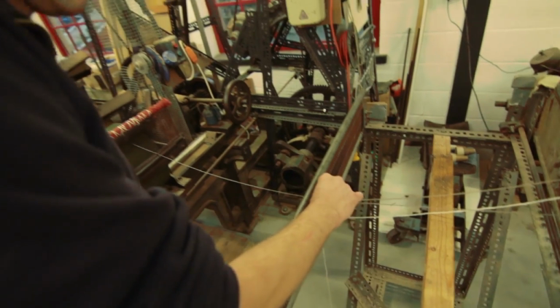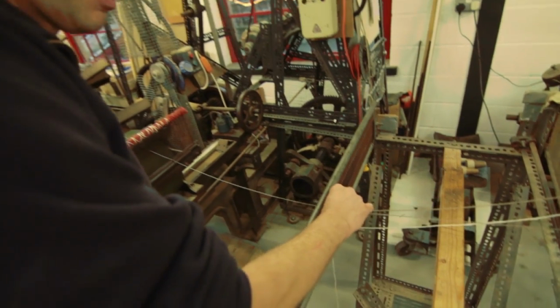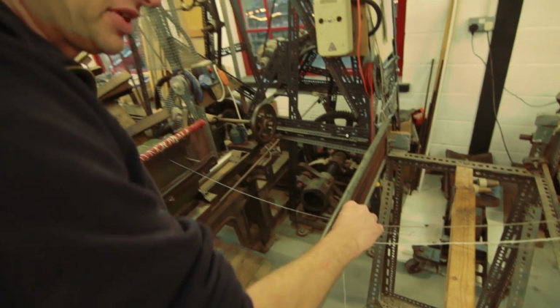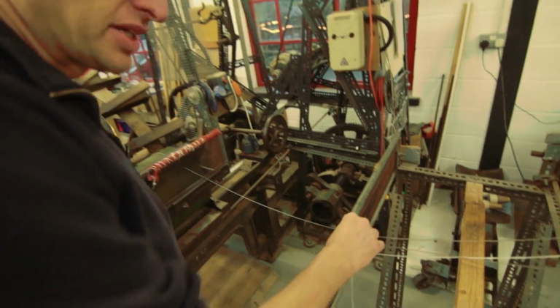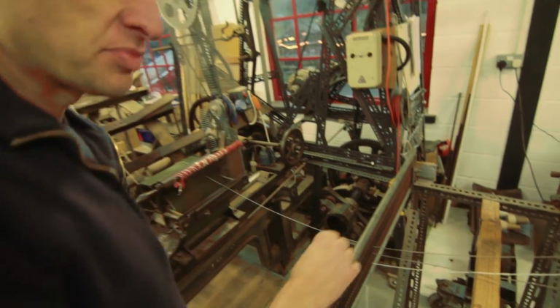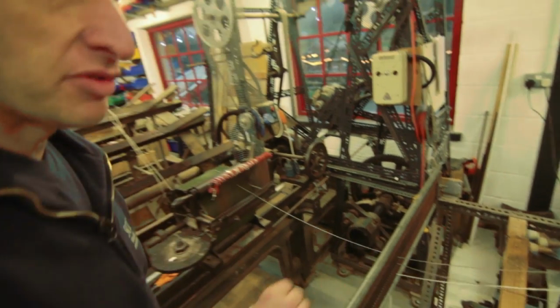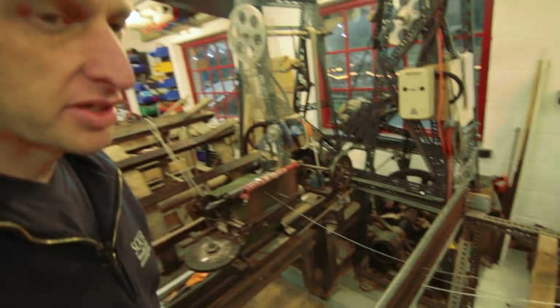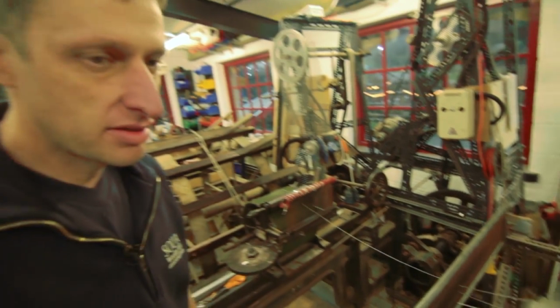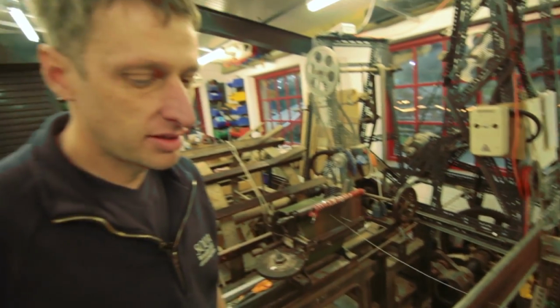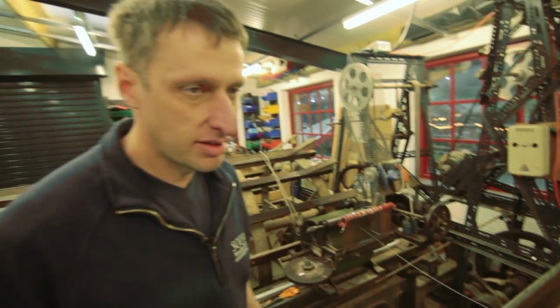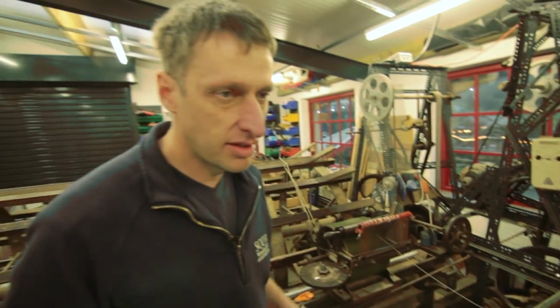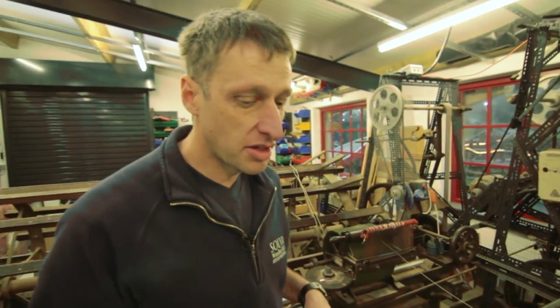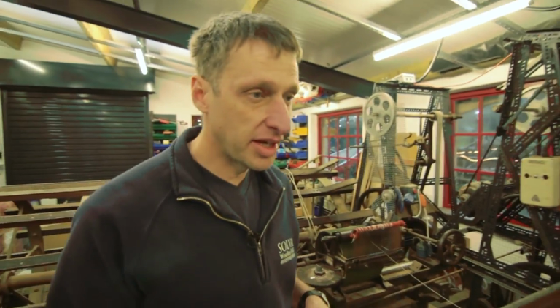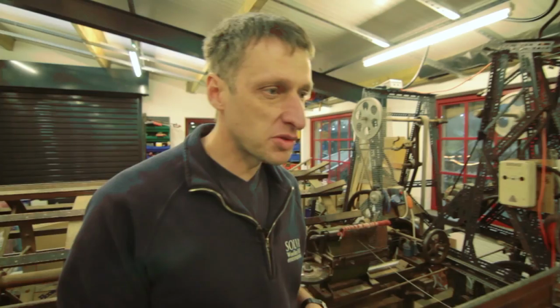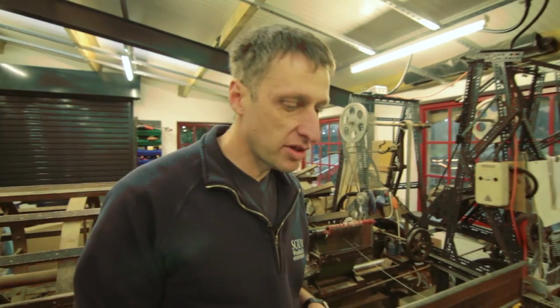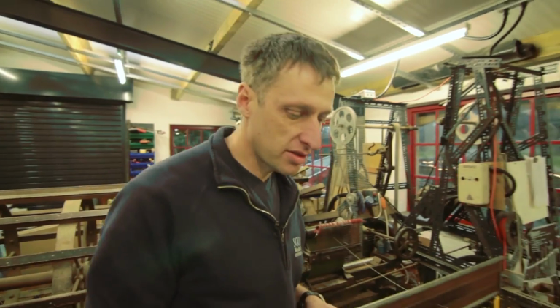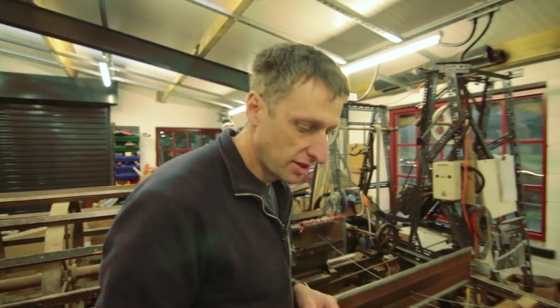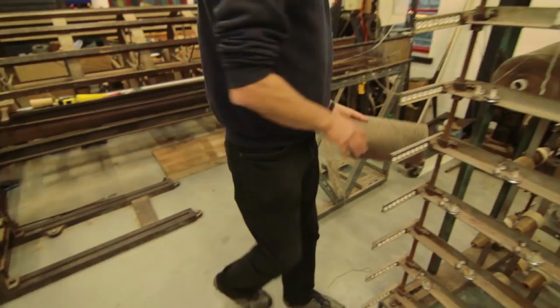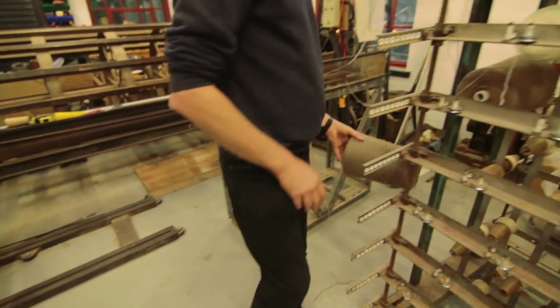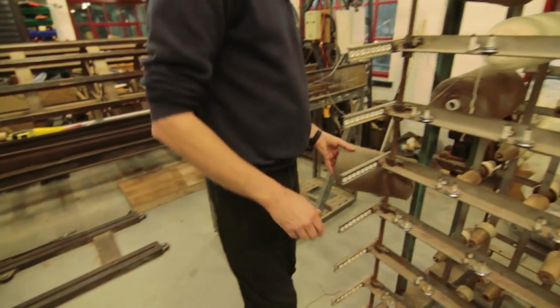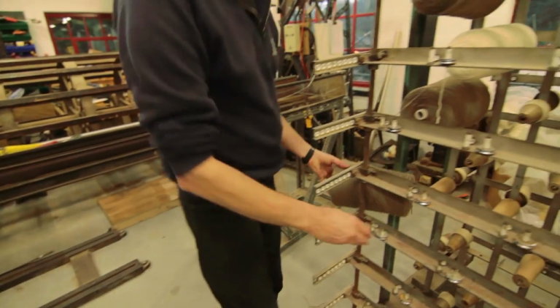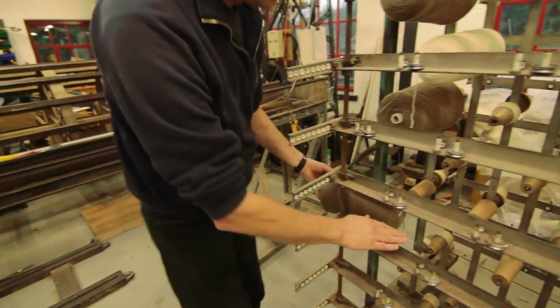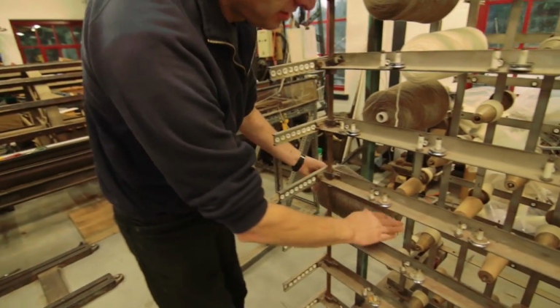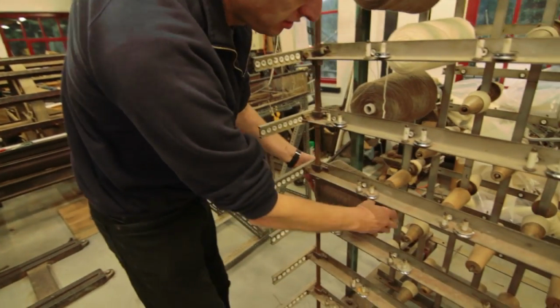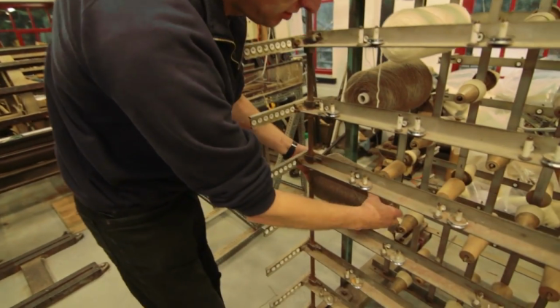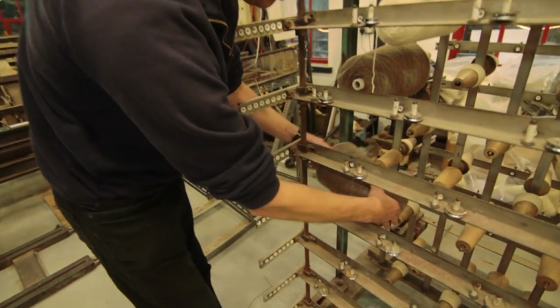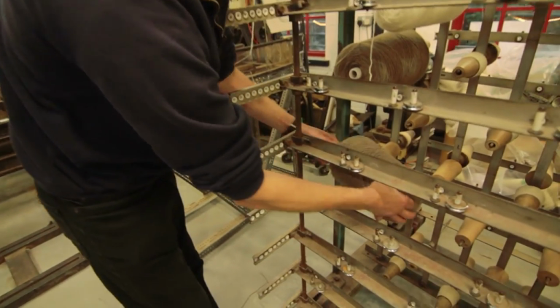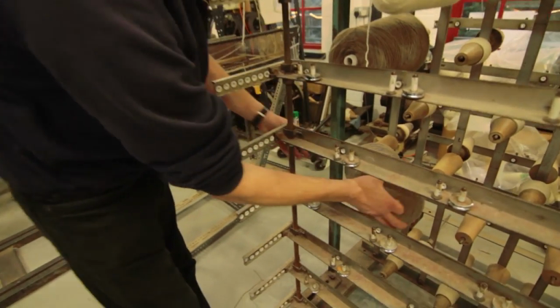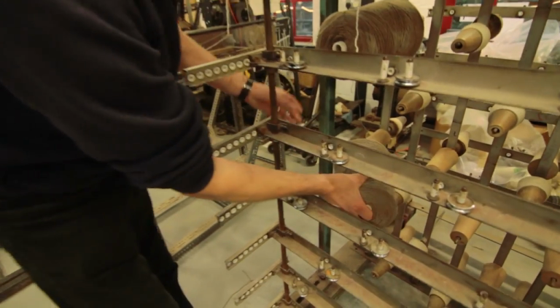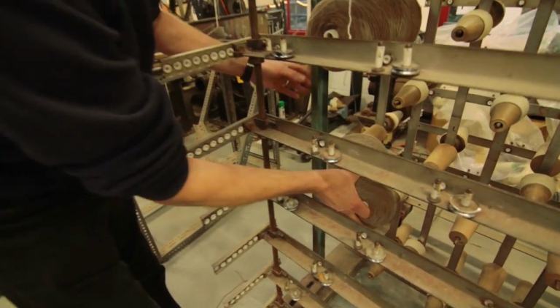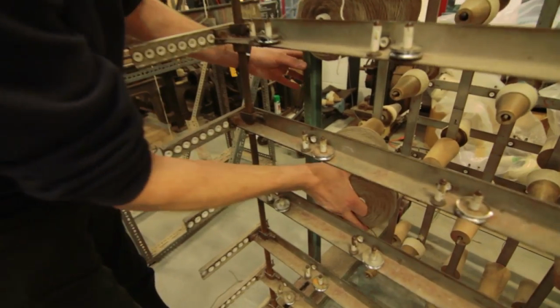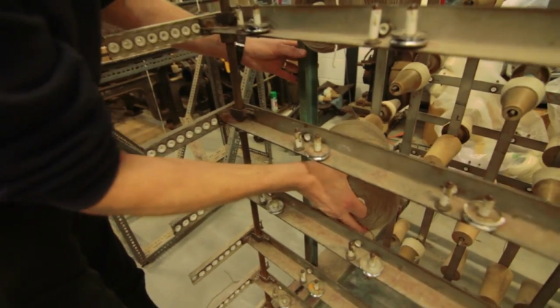If we don't get this bit right then nothing else works. If you have a knot here then you're forever fighting.